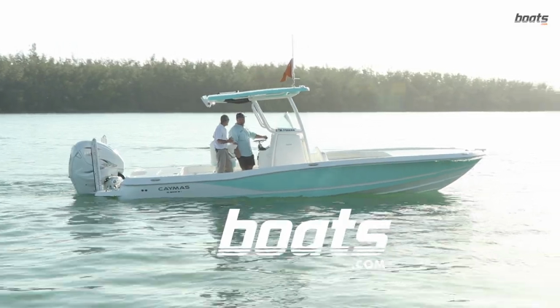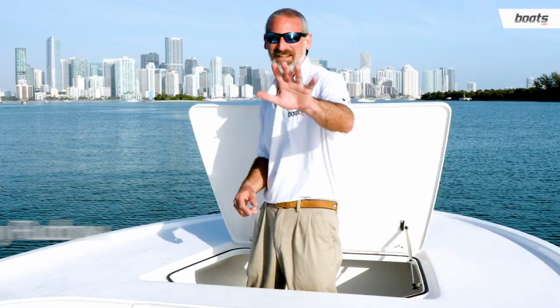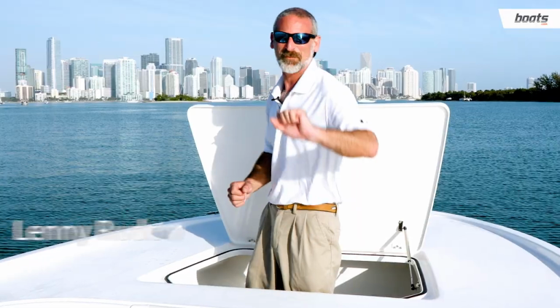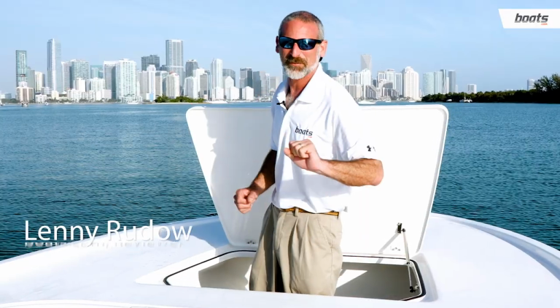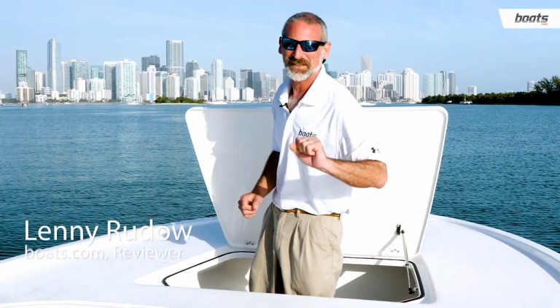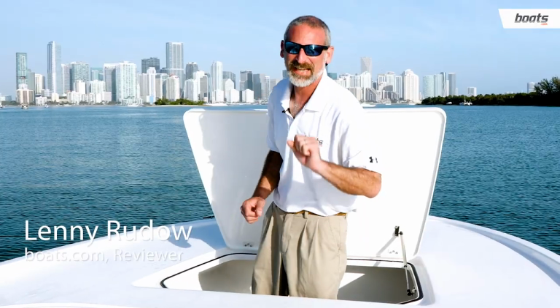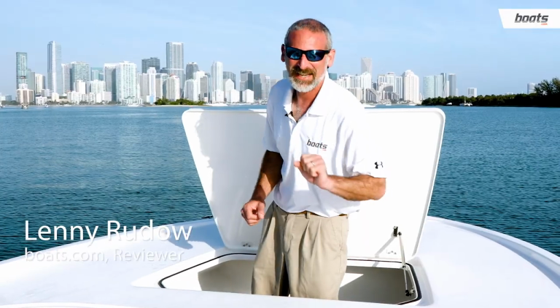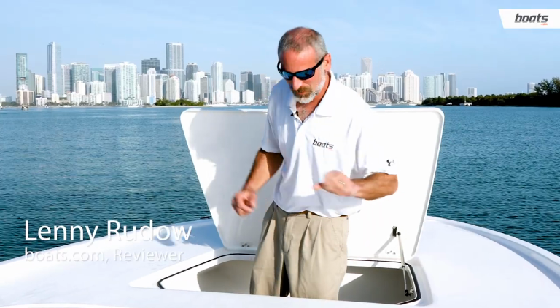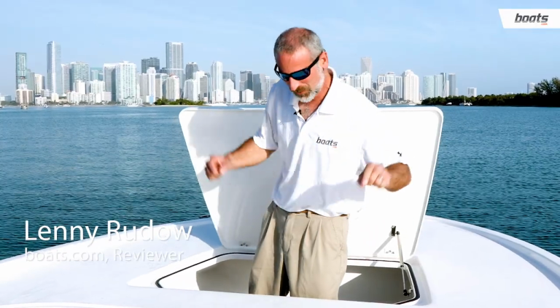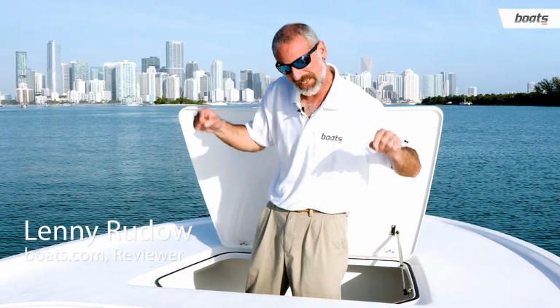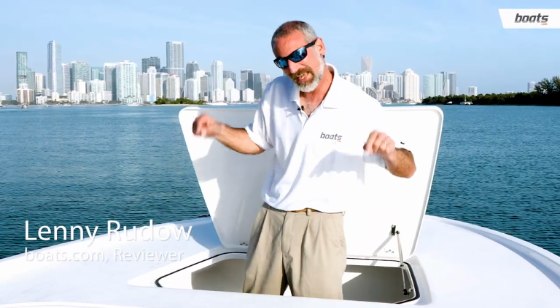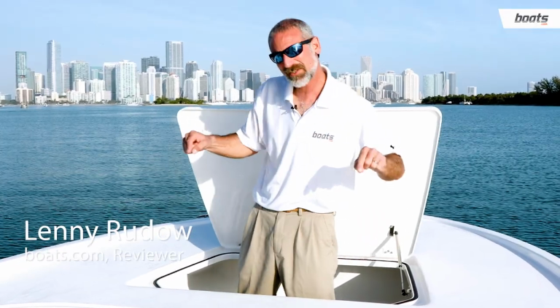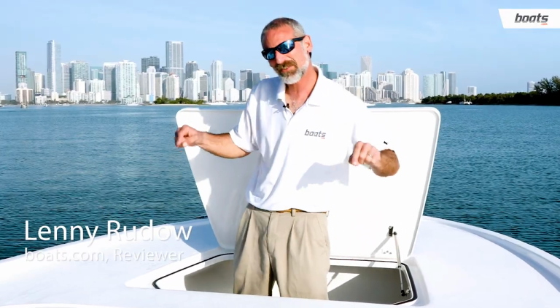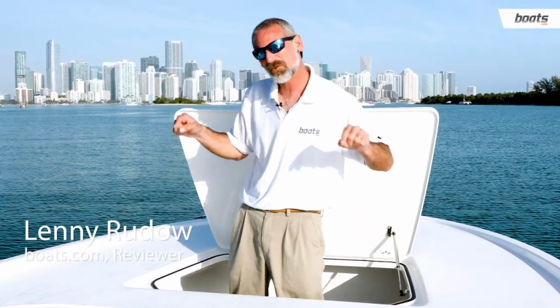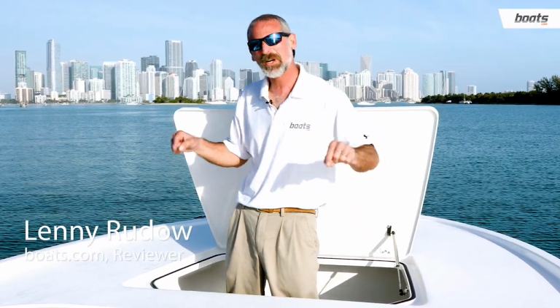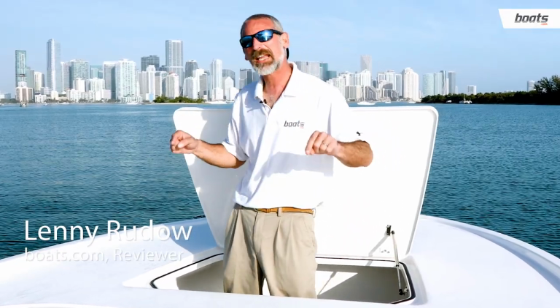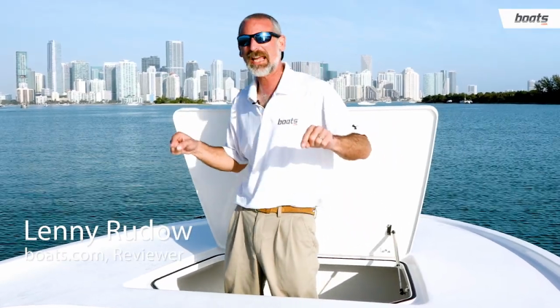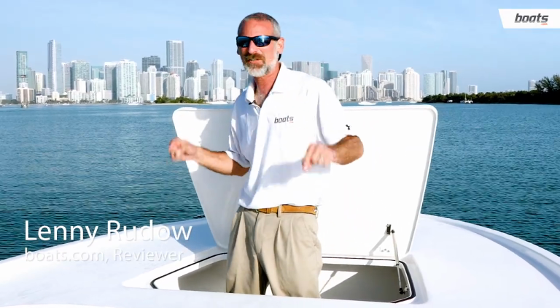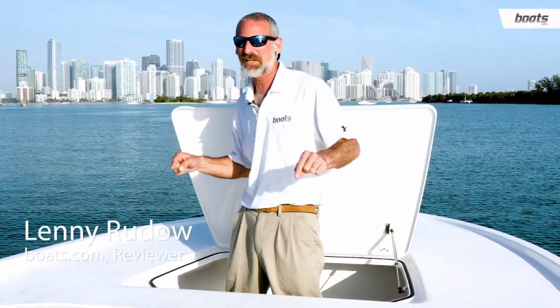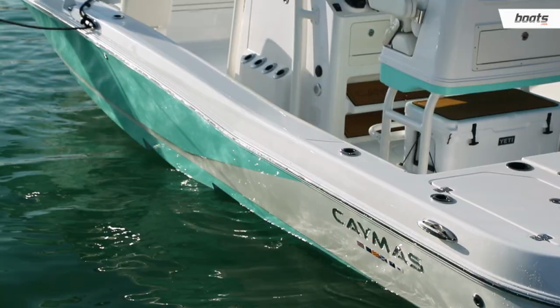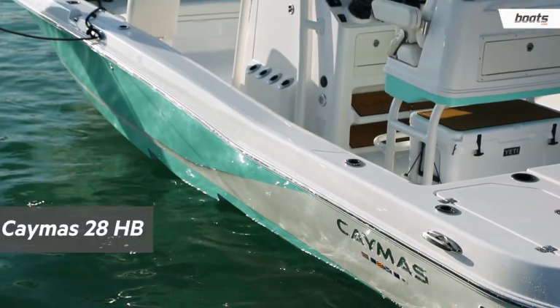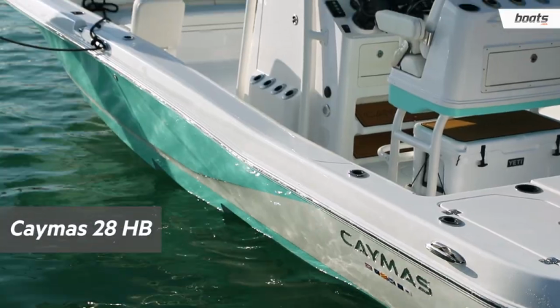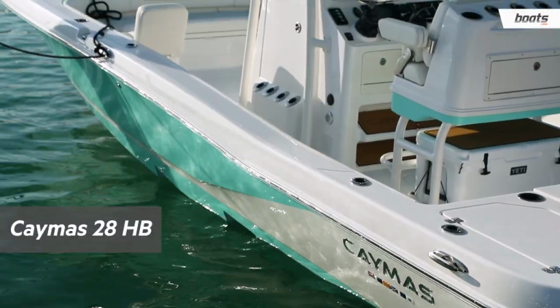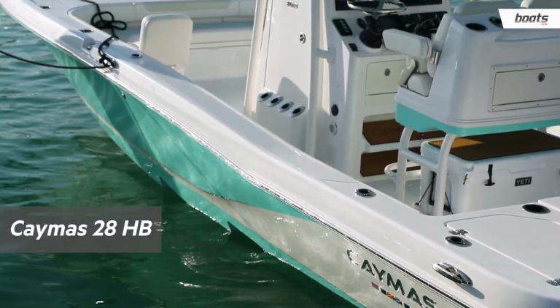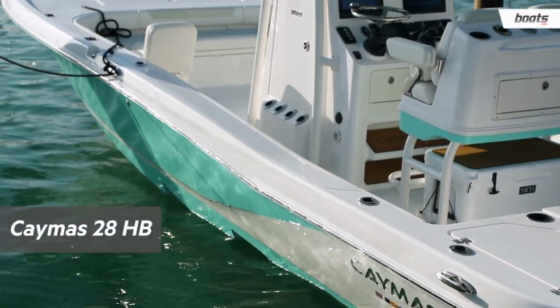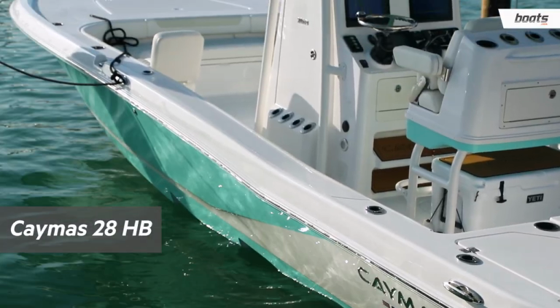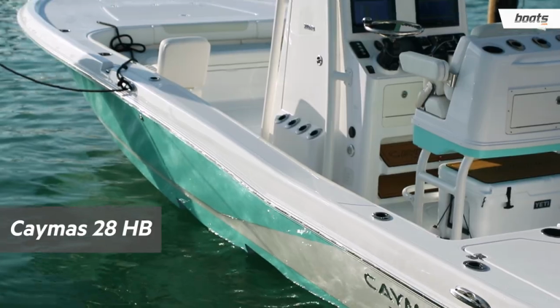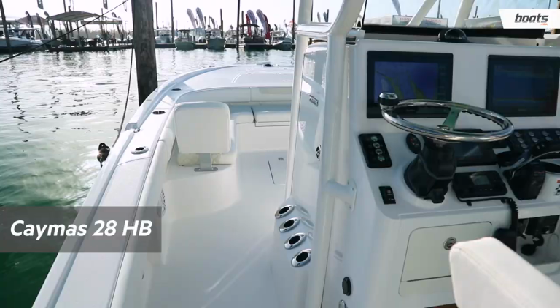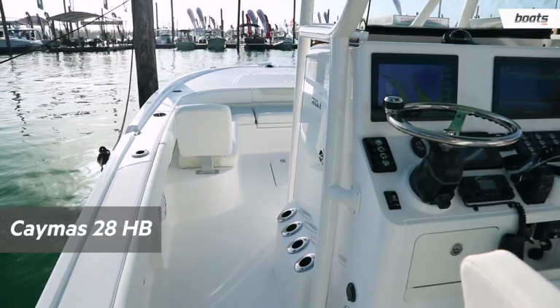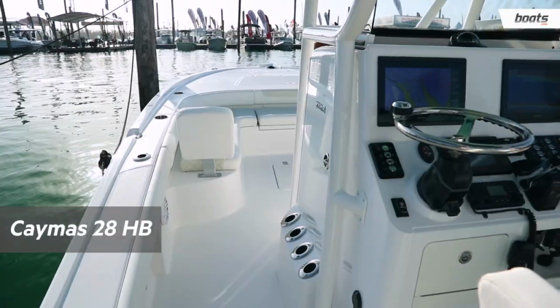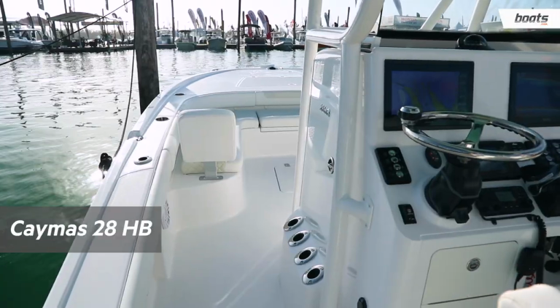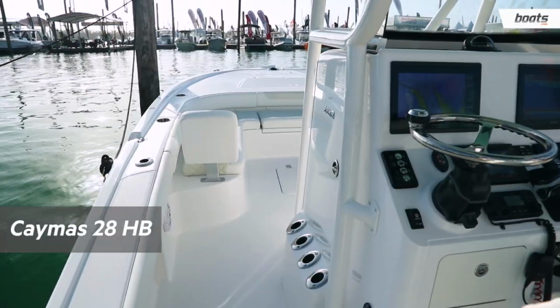Hey there, people. Today we are on a Caymus 28HB. This is a new boat. This is a cool boat. You got to check it out.